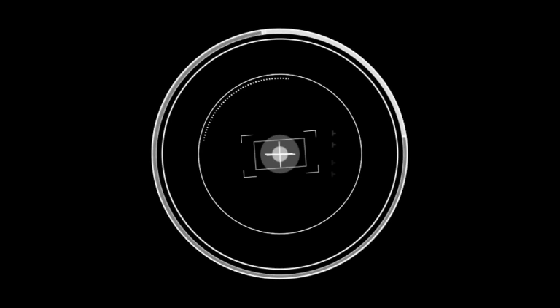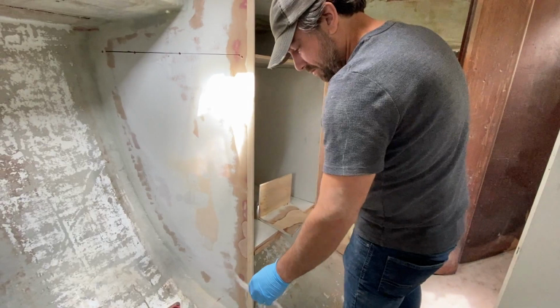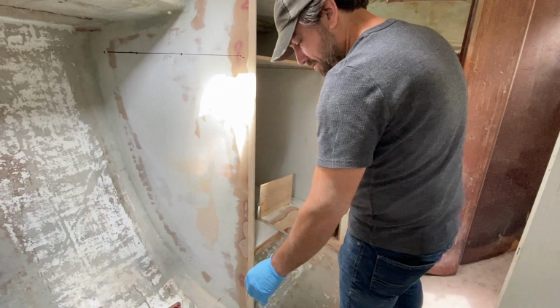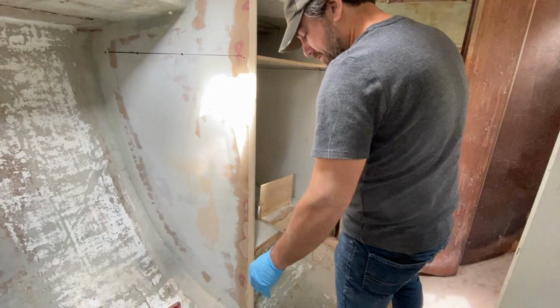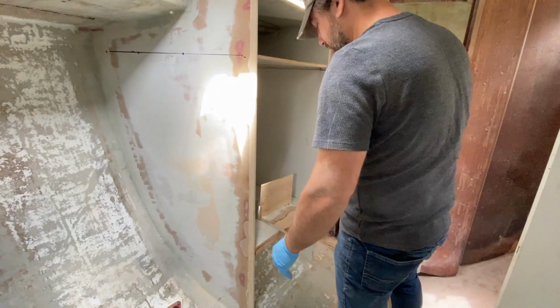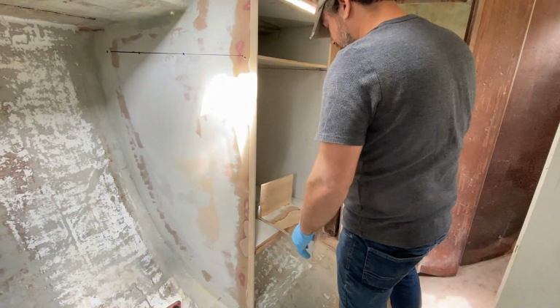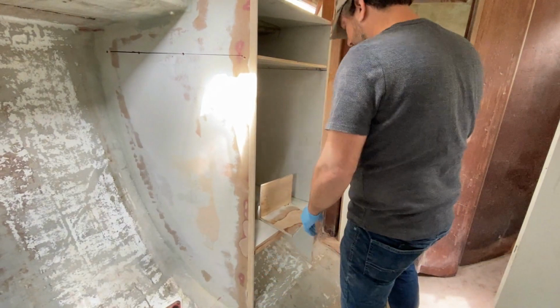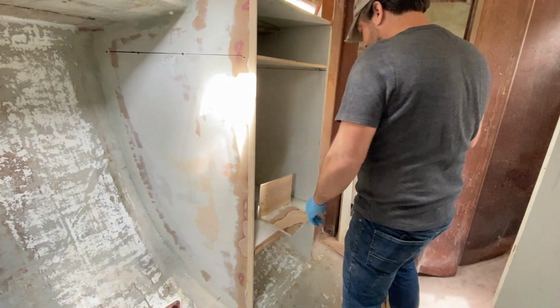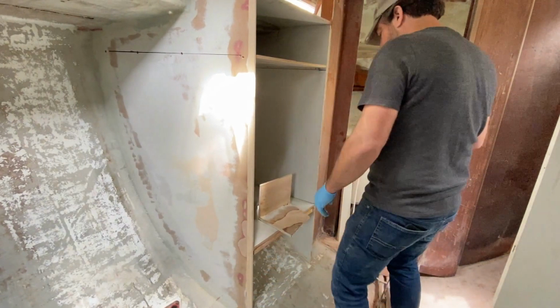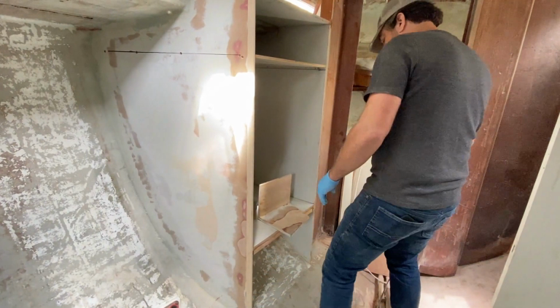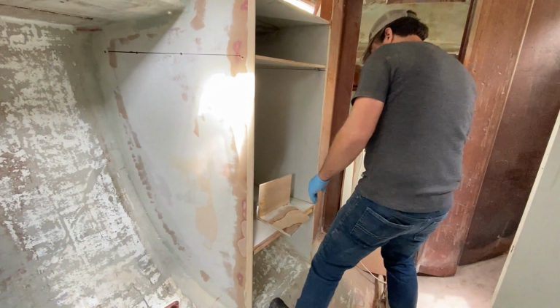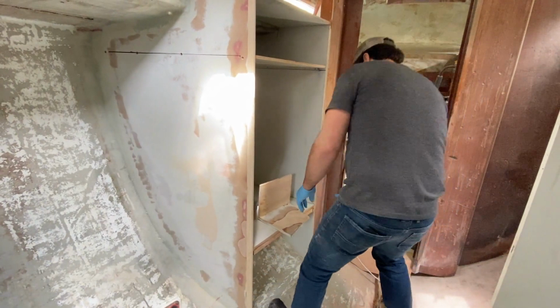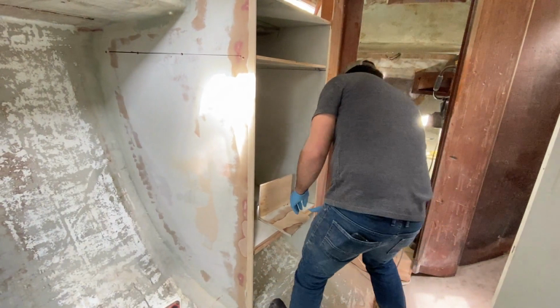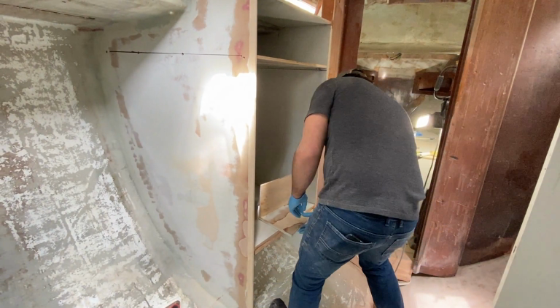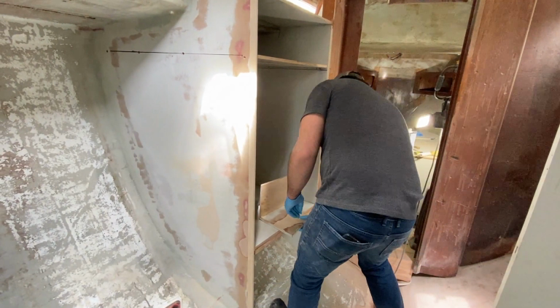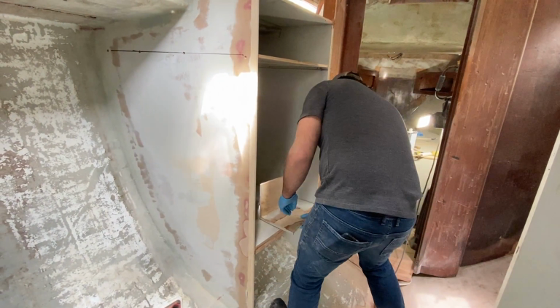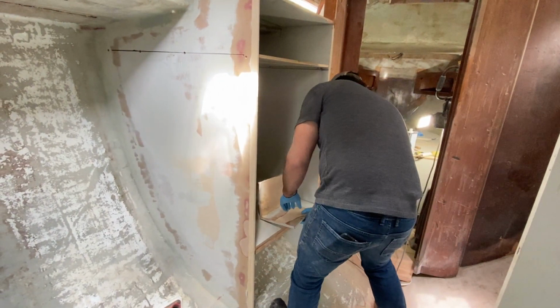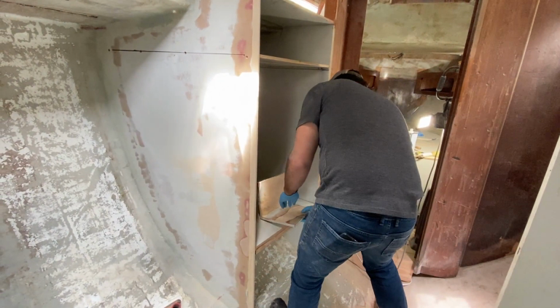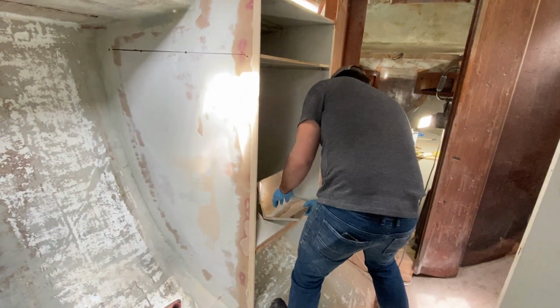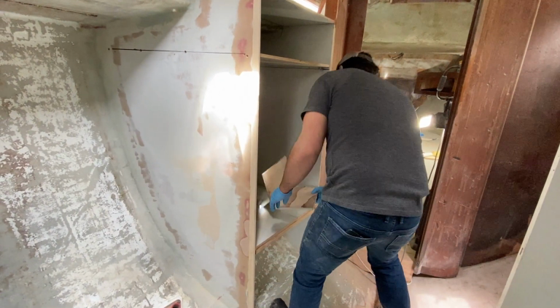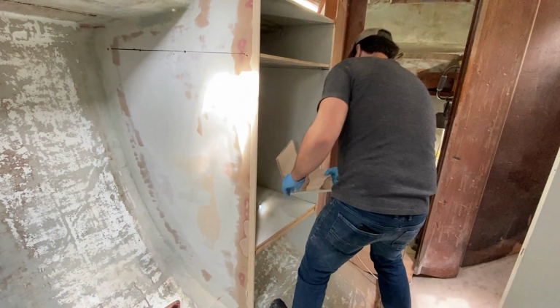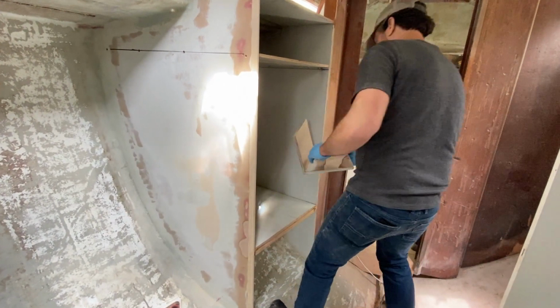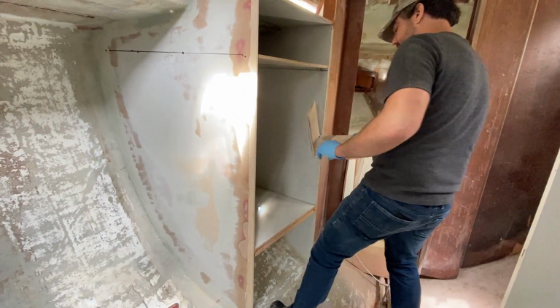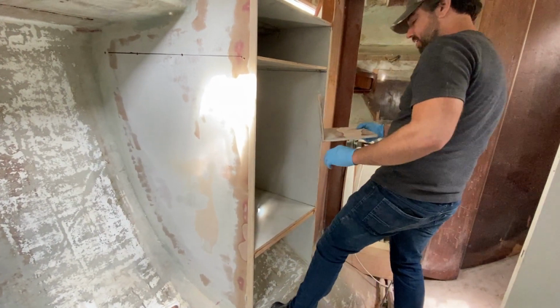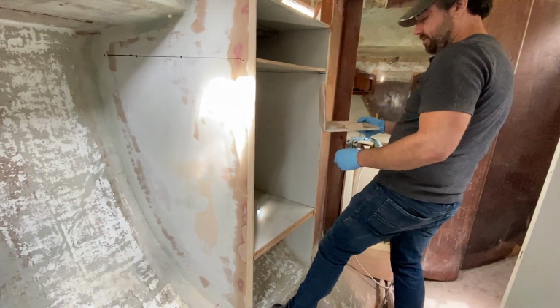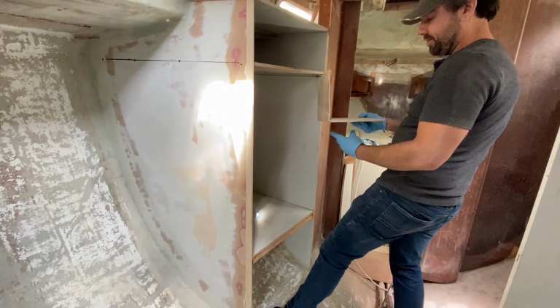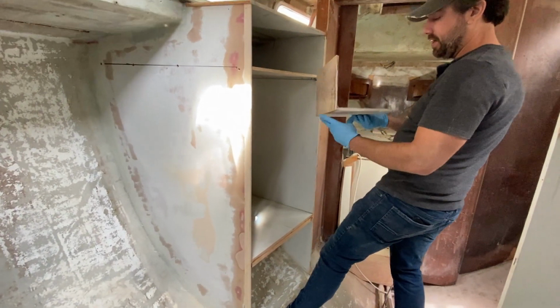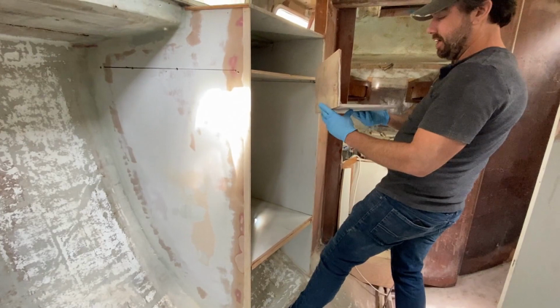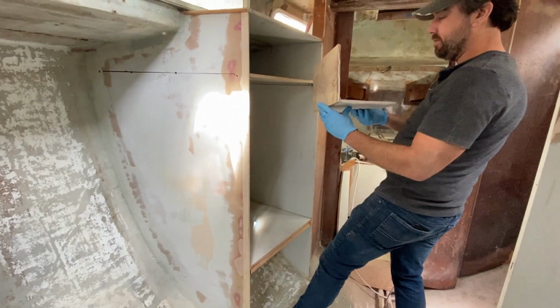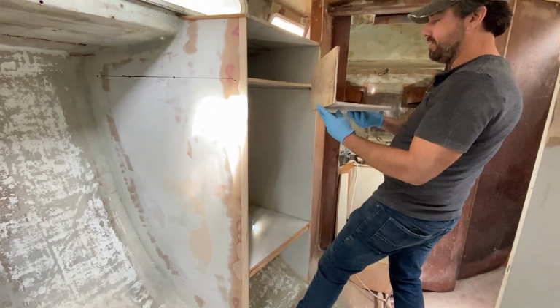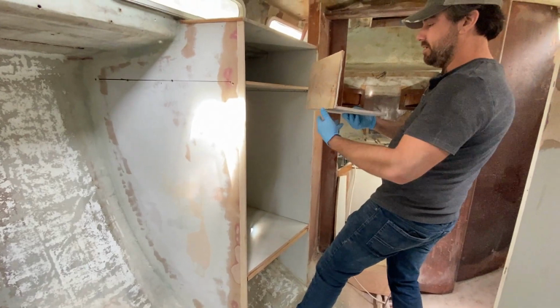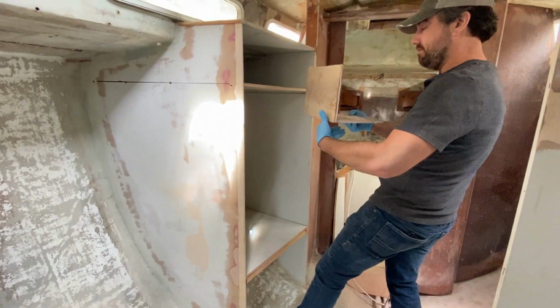Most people would say, 'I can't believe you built this boat,' but just watching me, they'd be like, 'Yep, I can believe it.'